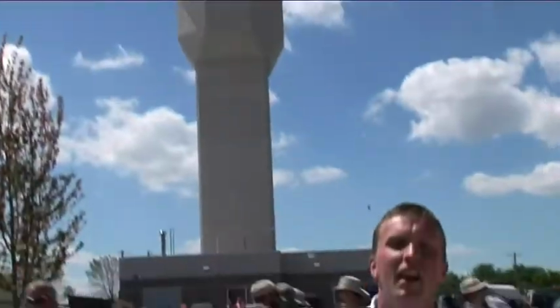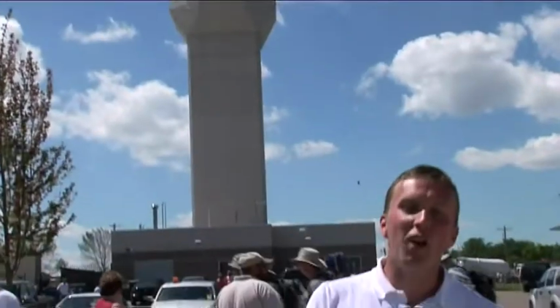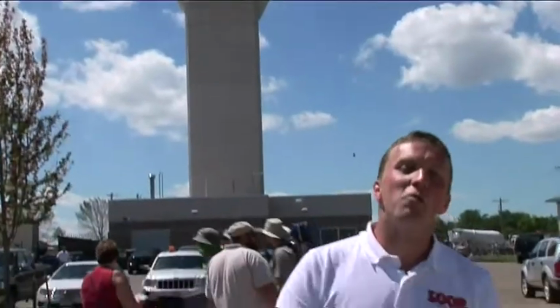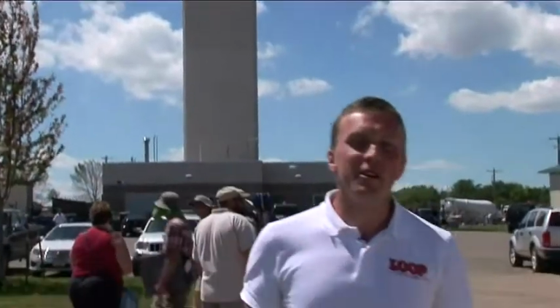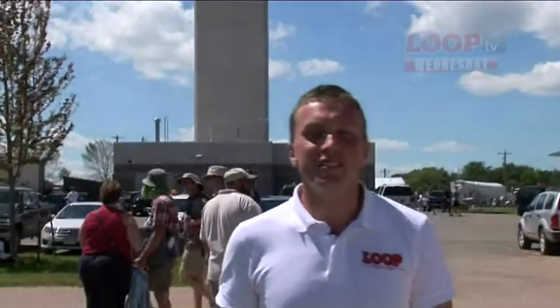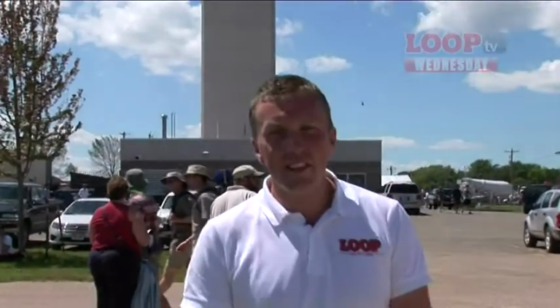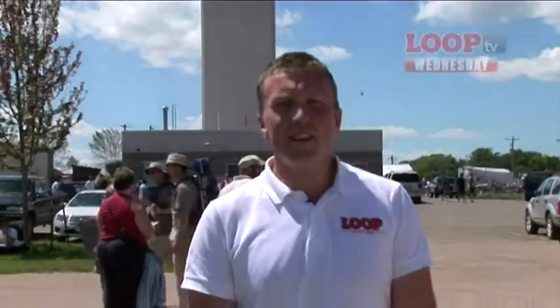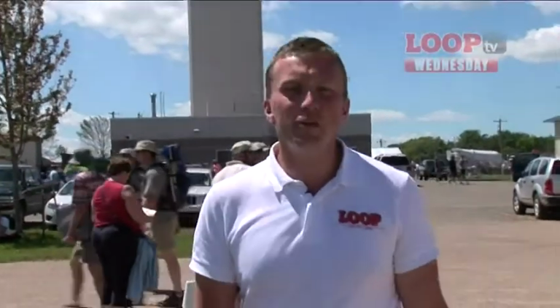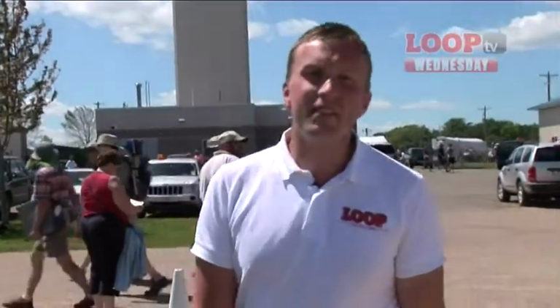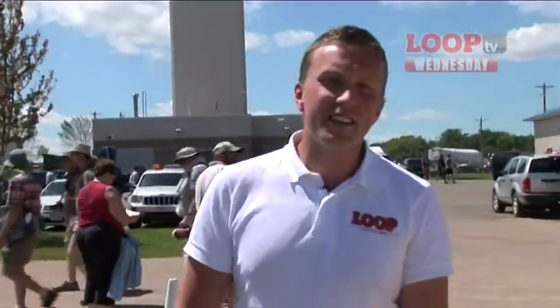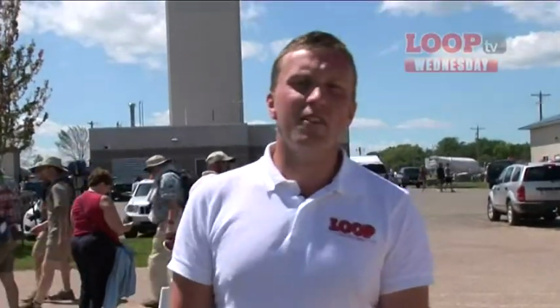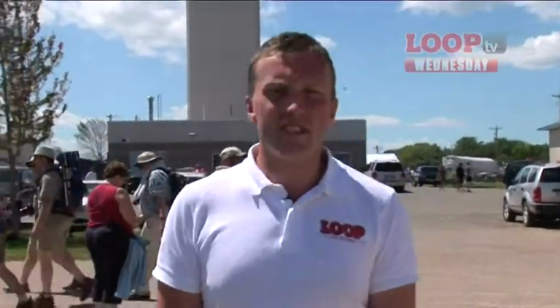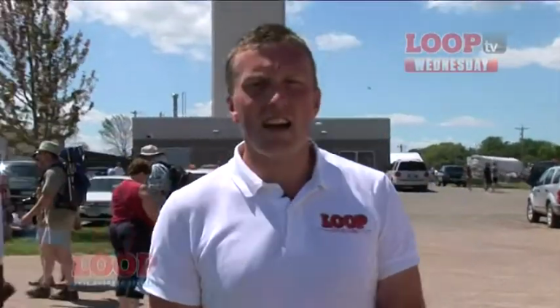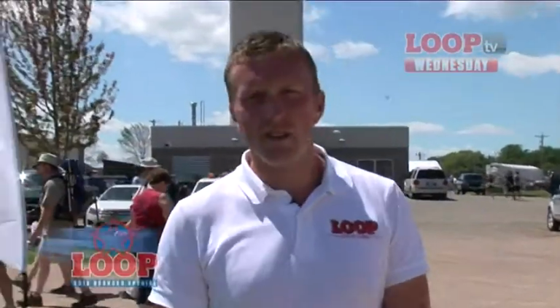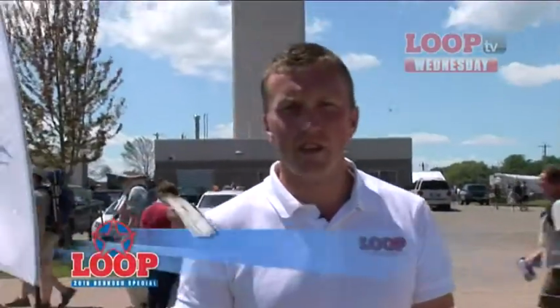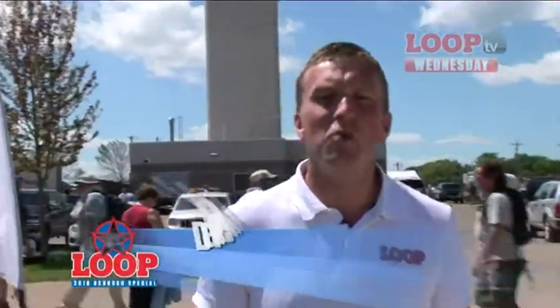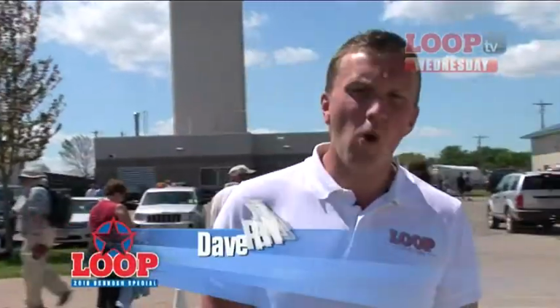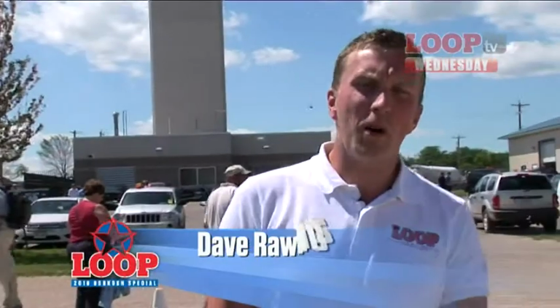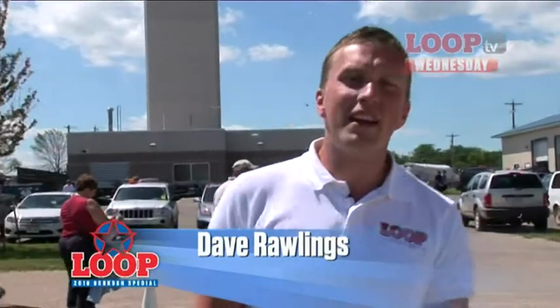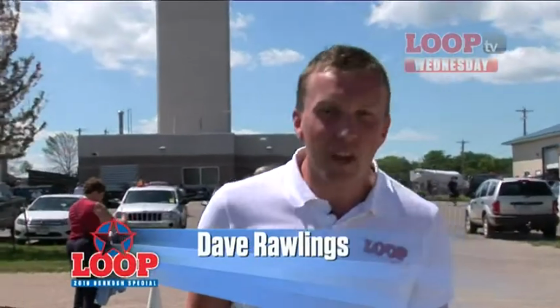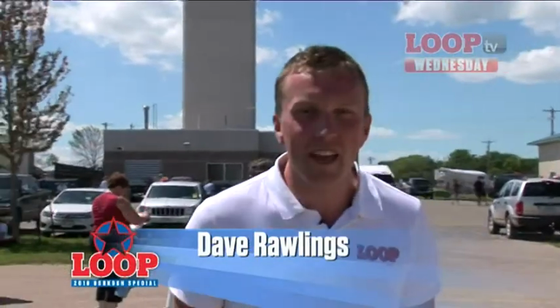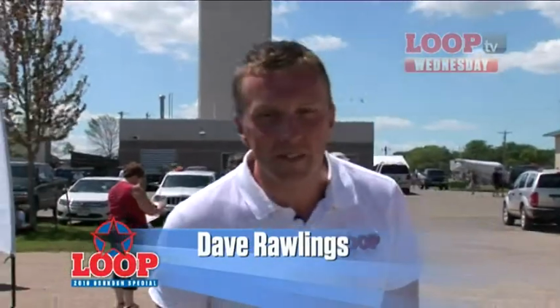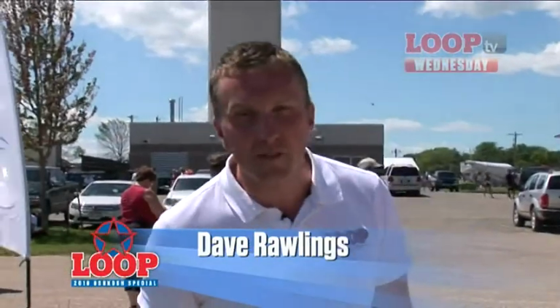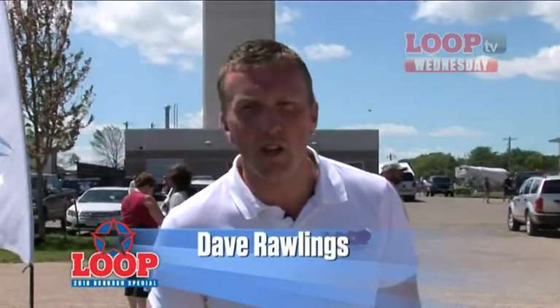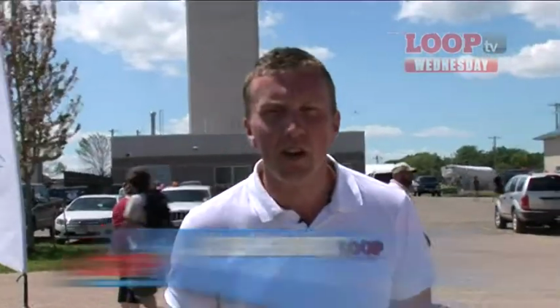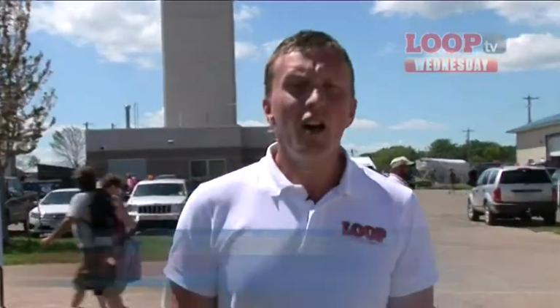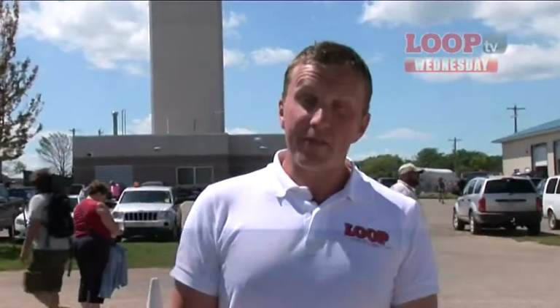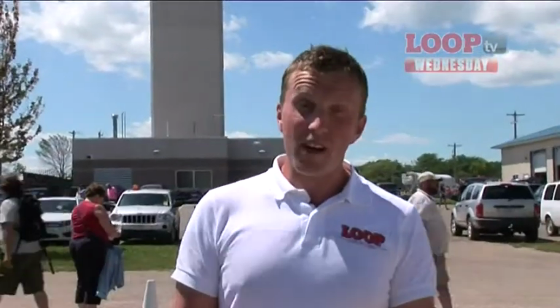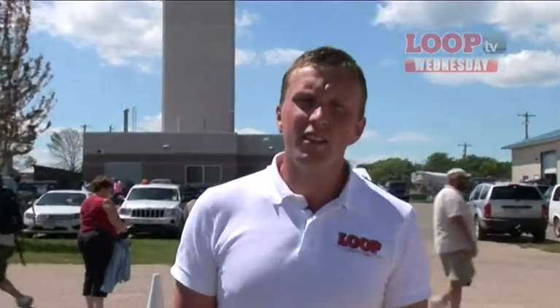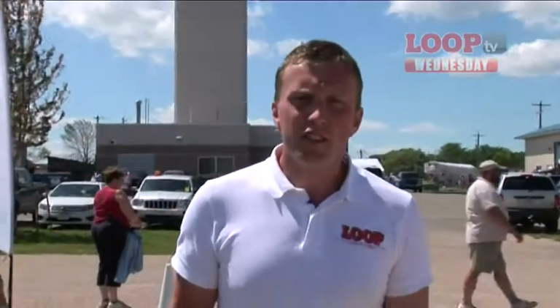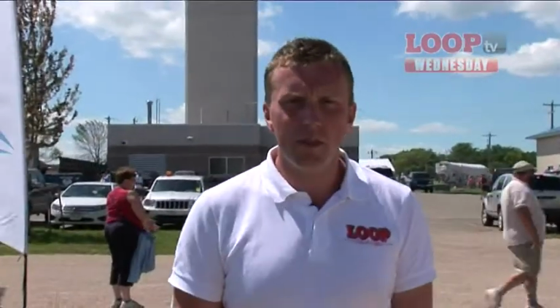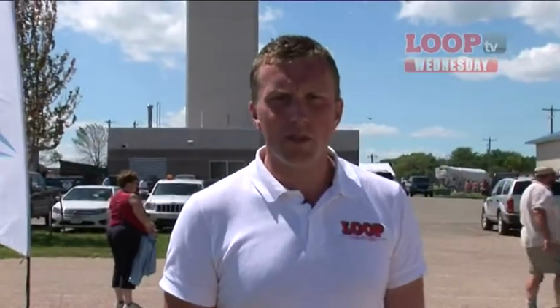Hello and welcome to Day 3 of Loop TV's coverage at Oshkosh. What a packed show we have for you. But first, some news.